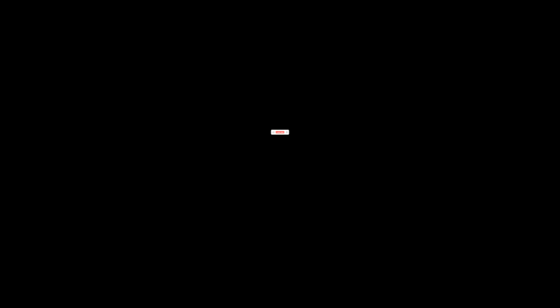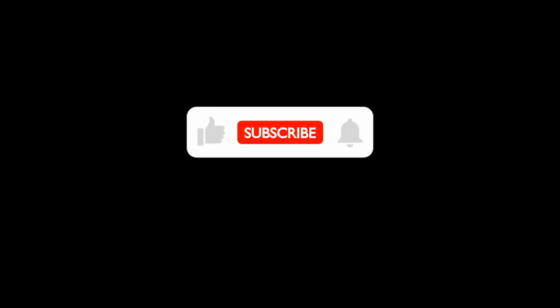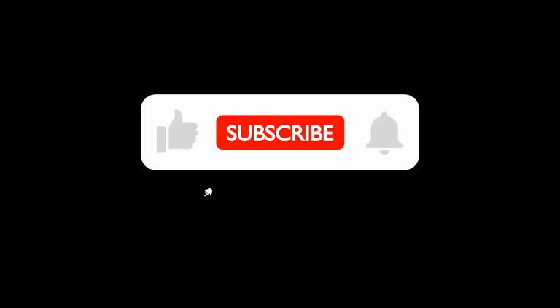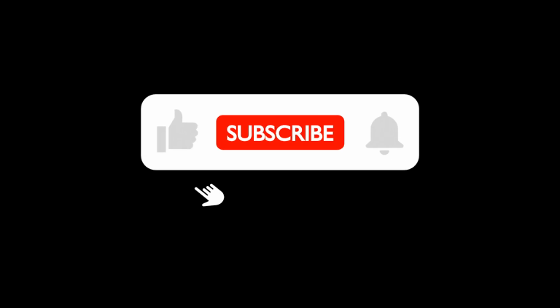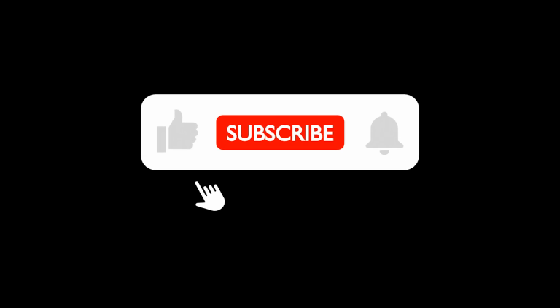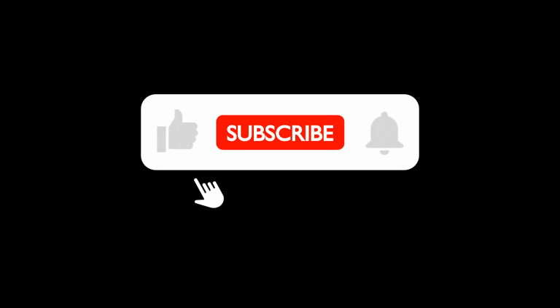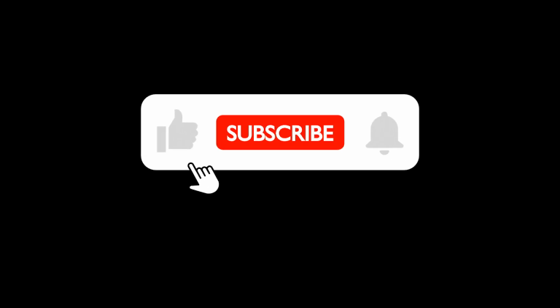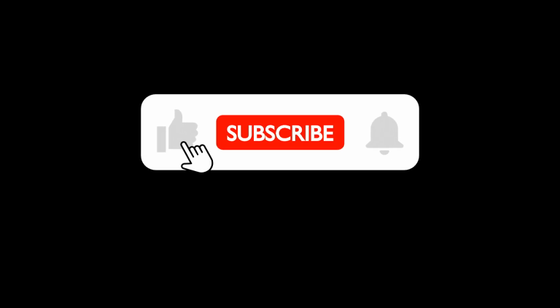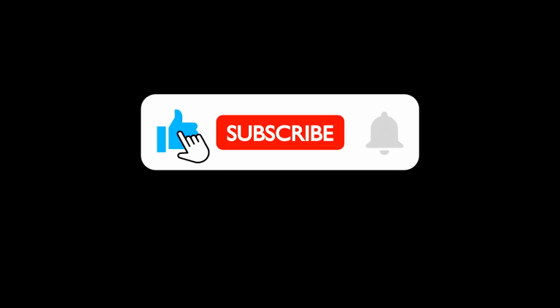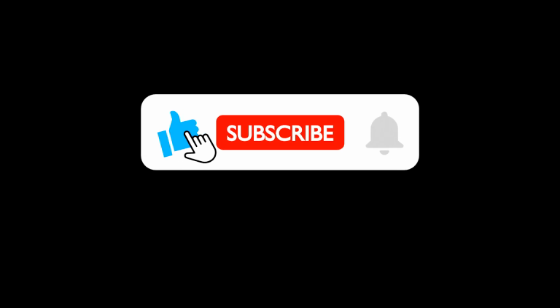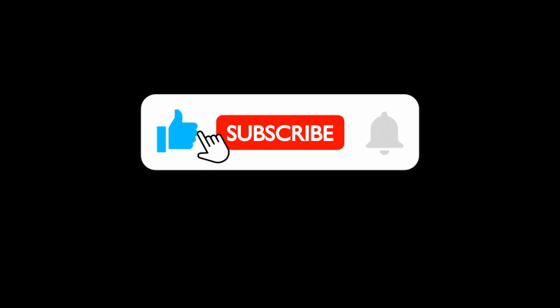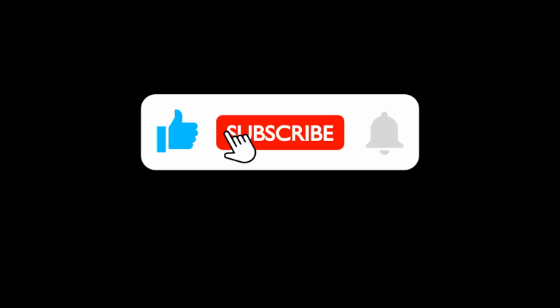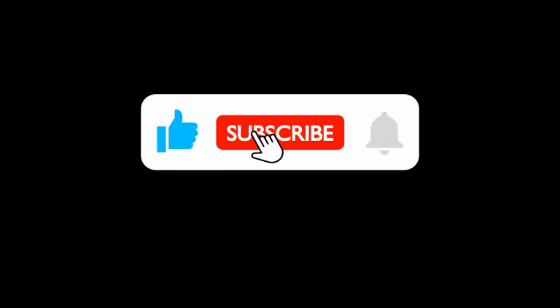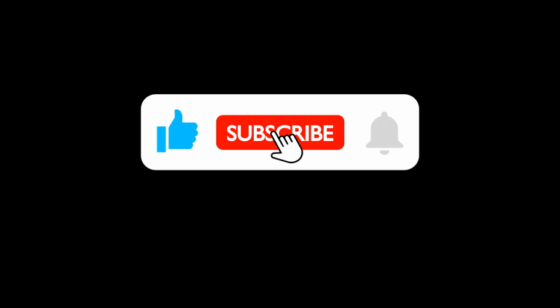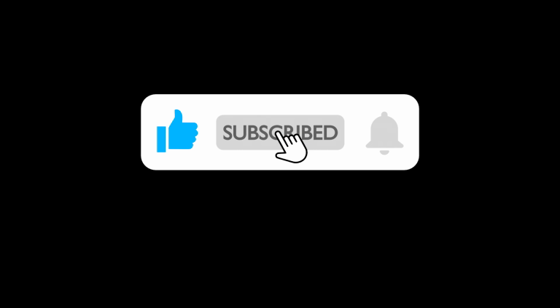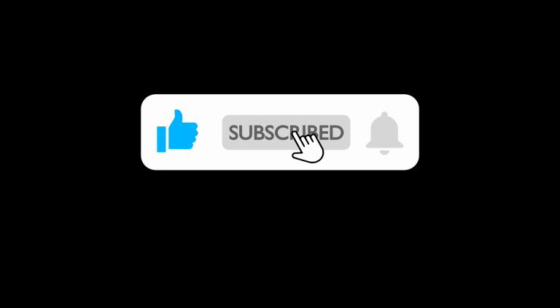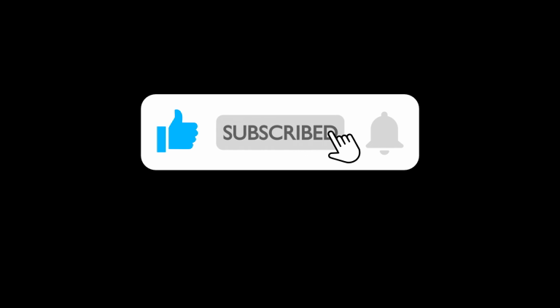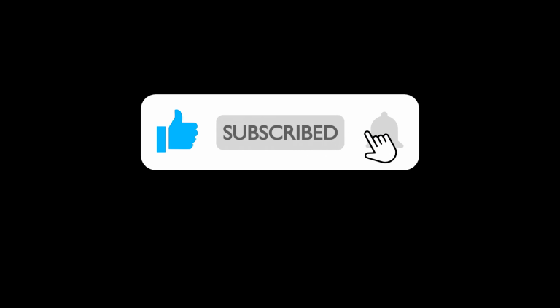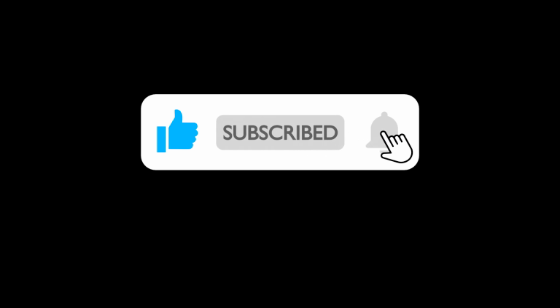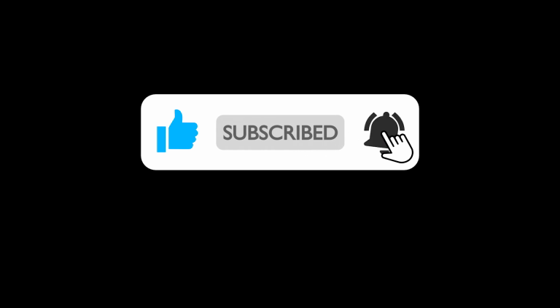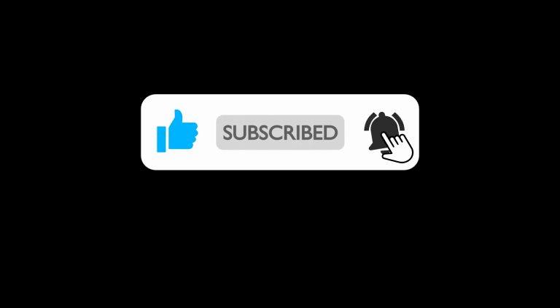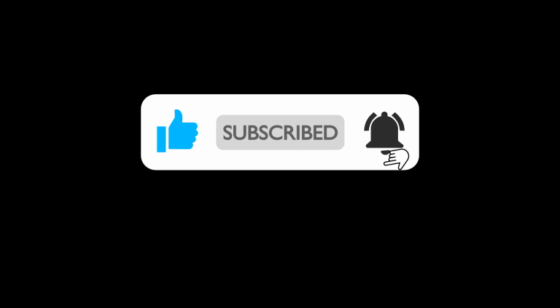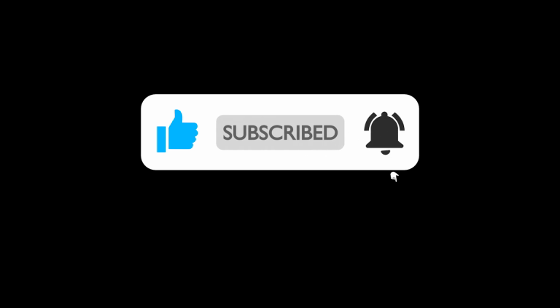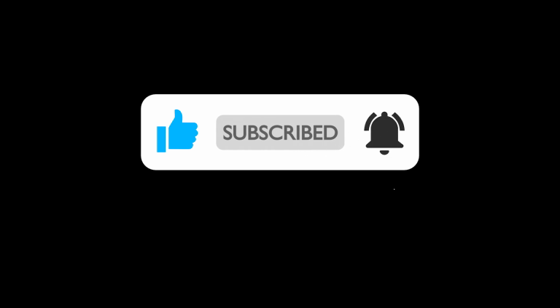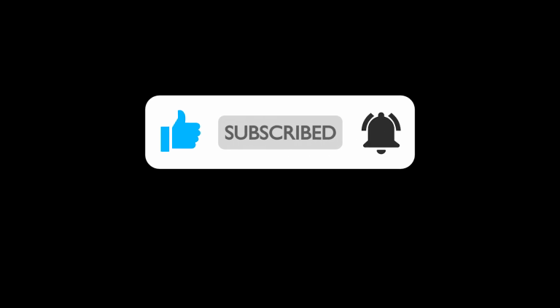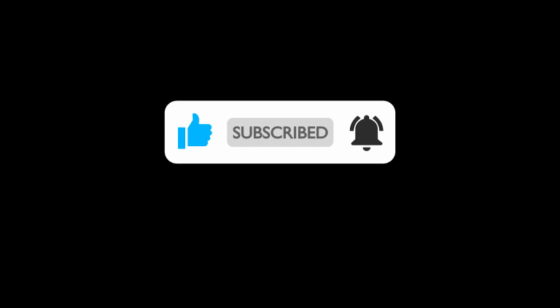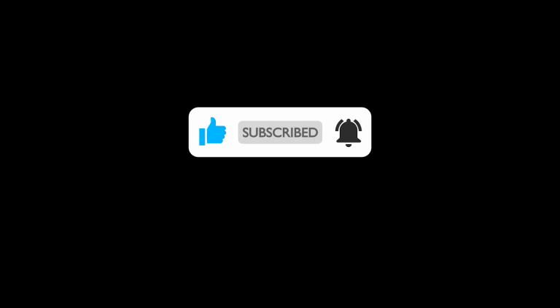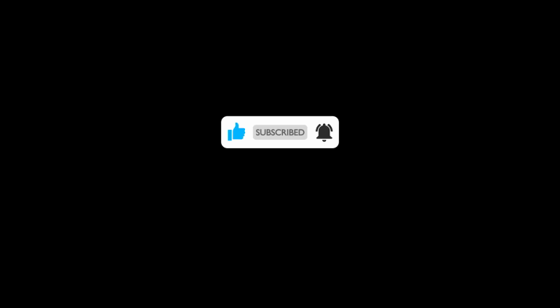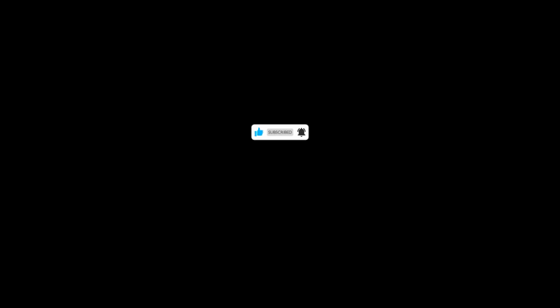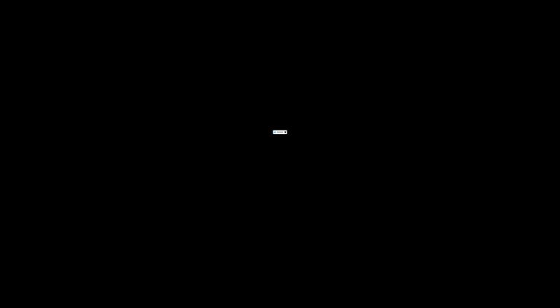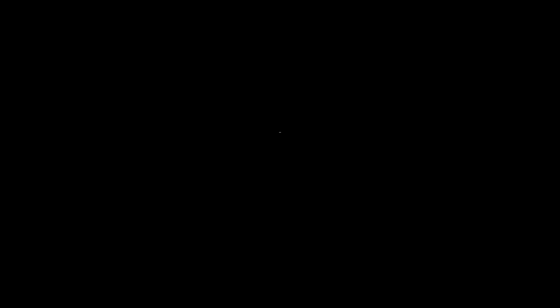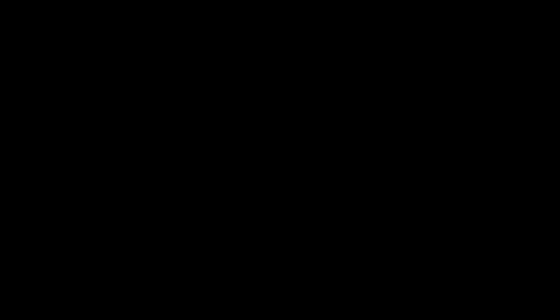I just want to say that if you are enjoying this video, I'd greatly appreciate it if you hit the like button and subscribe for more F1 content.